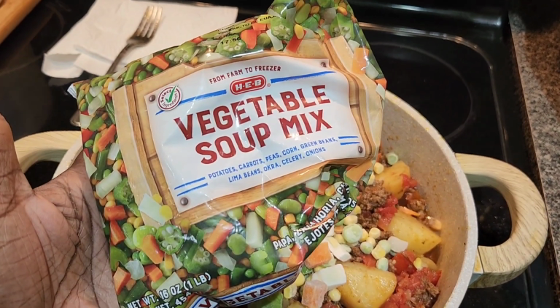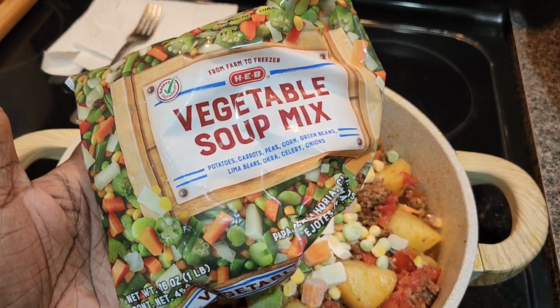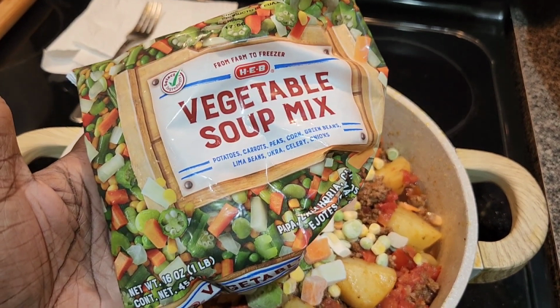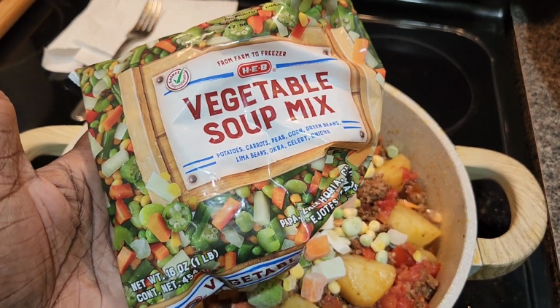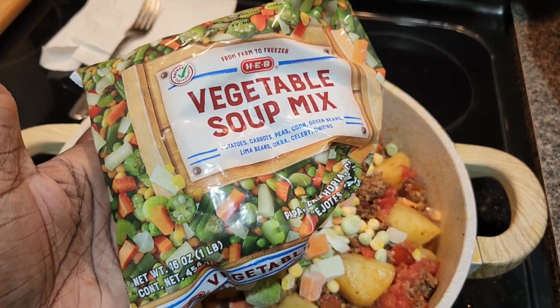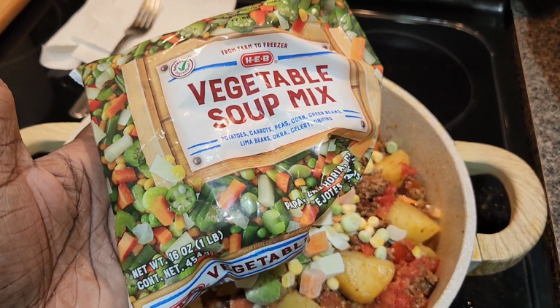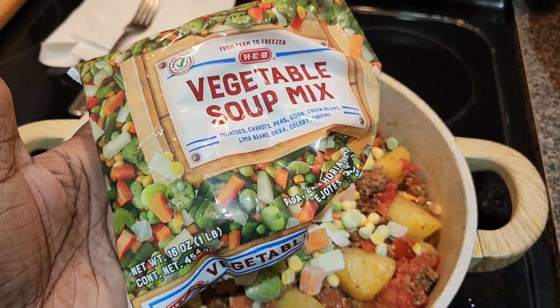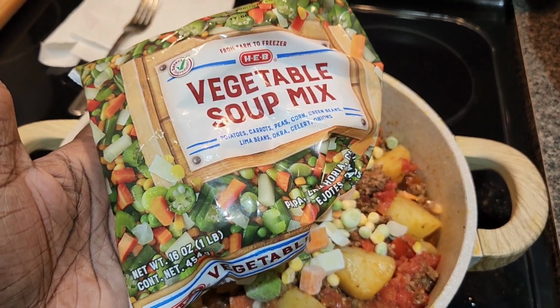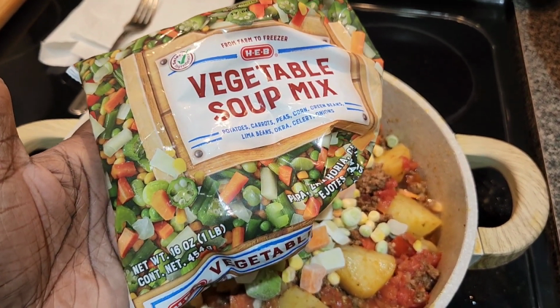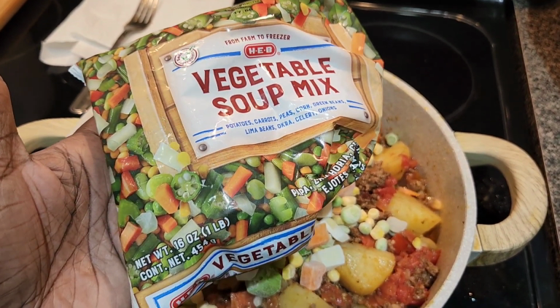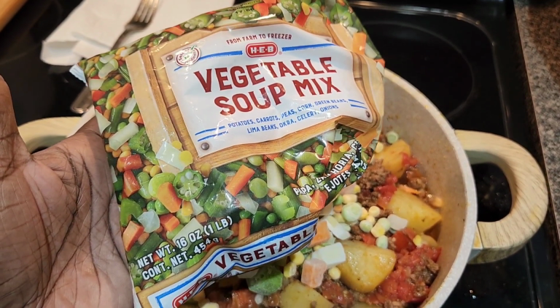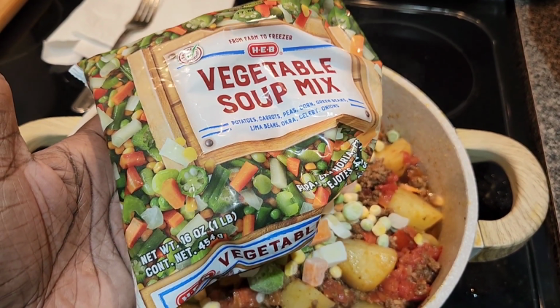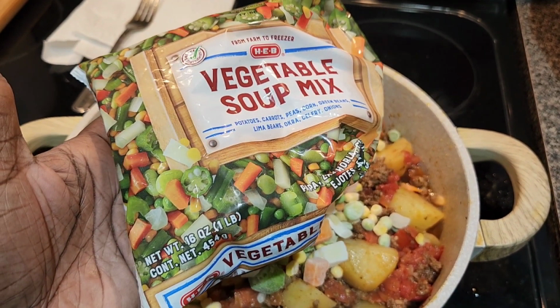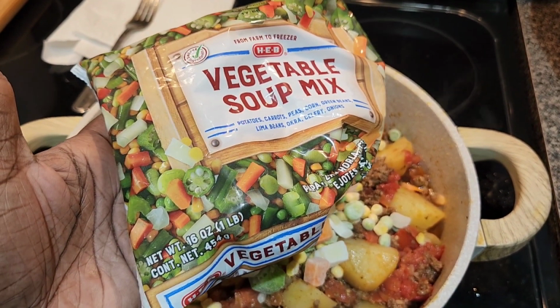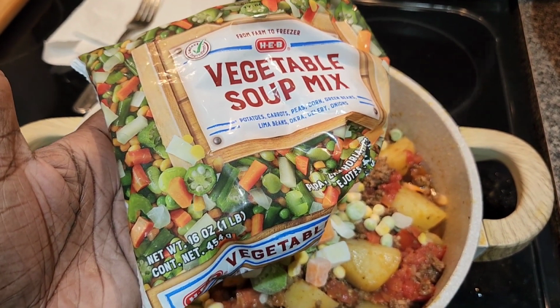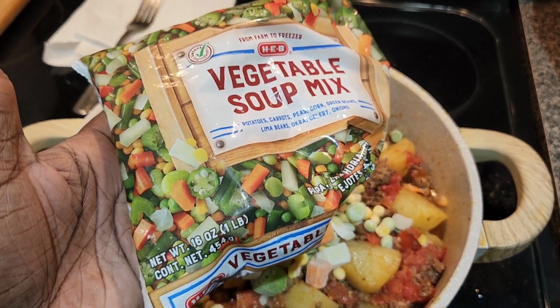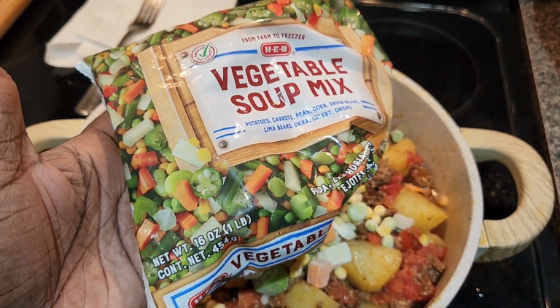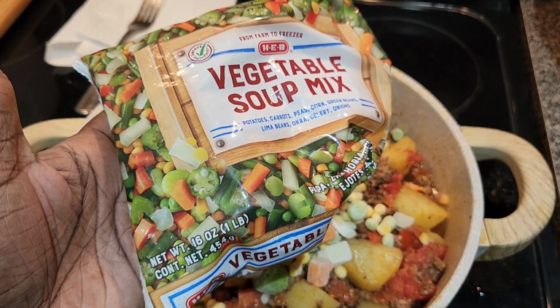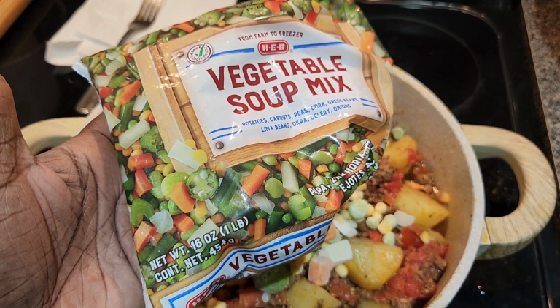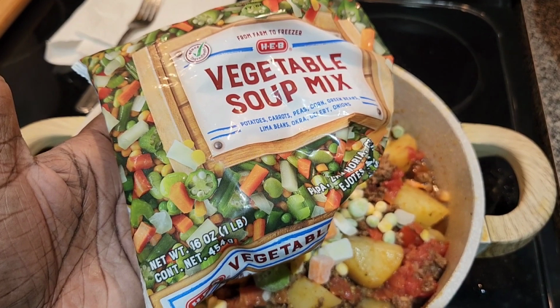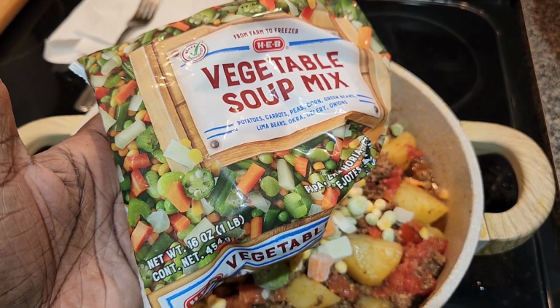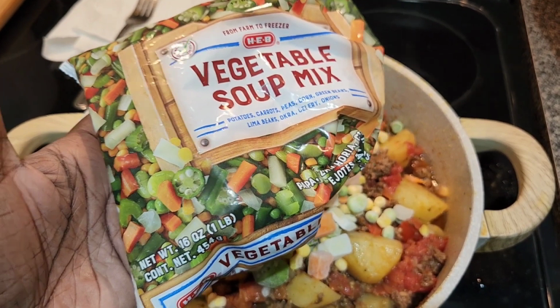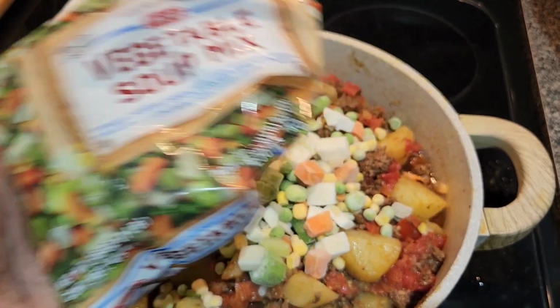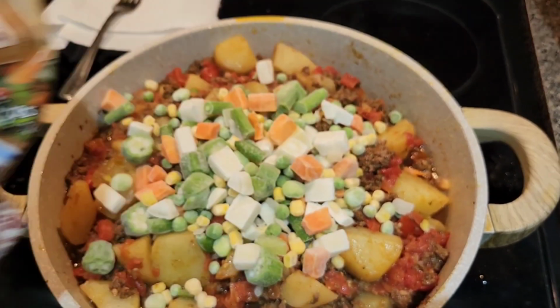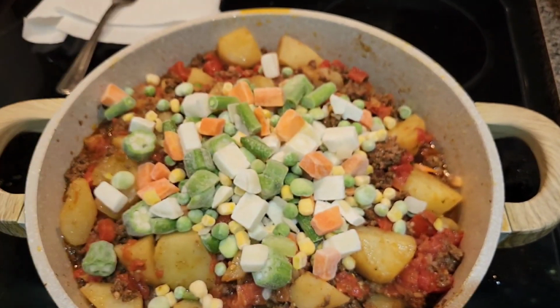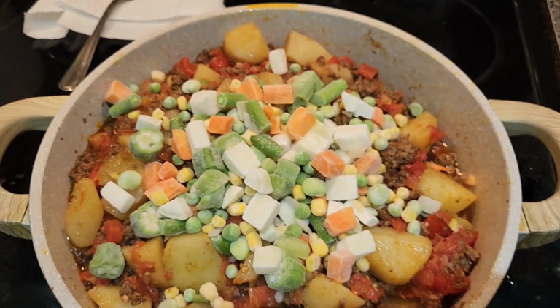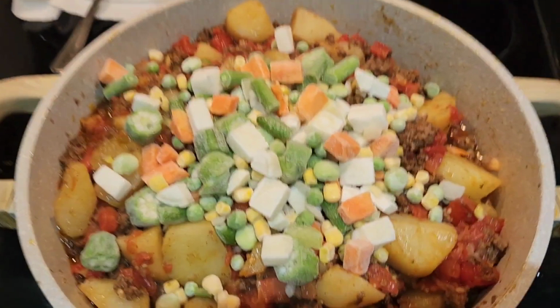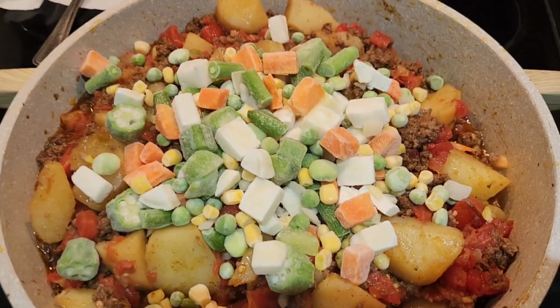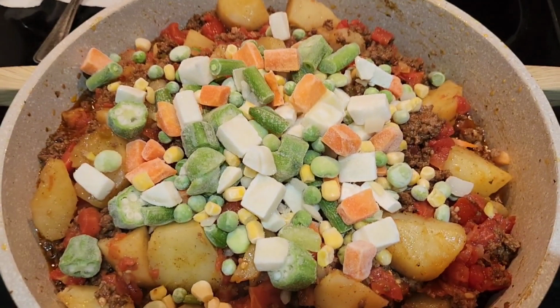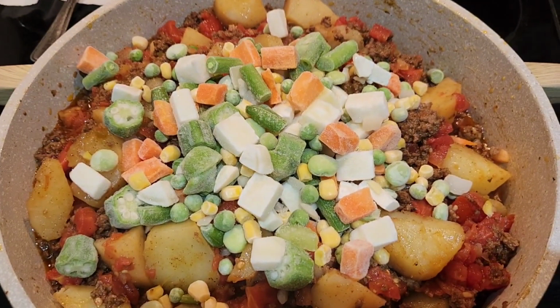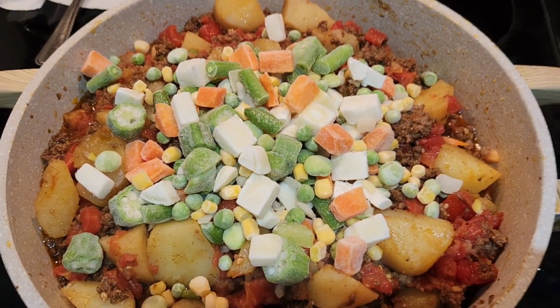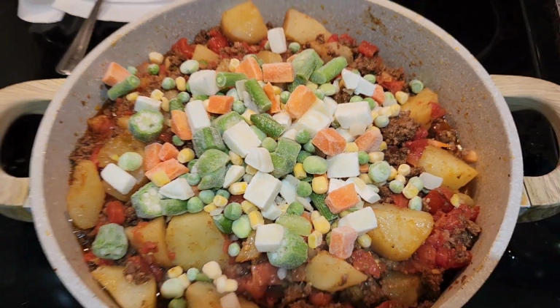I just added half of a 16-ounce bag, so about 8 ounces of mixed vegetables to the picadillo.